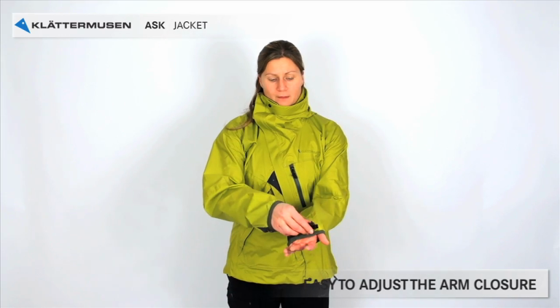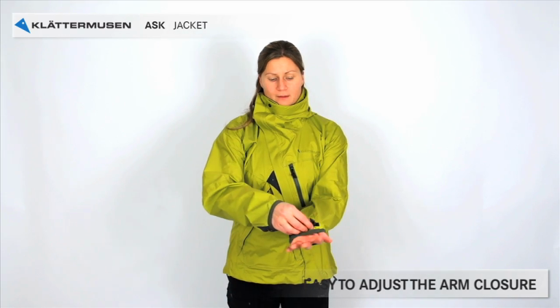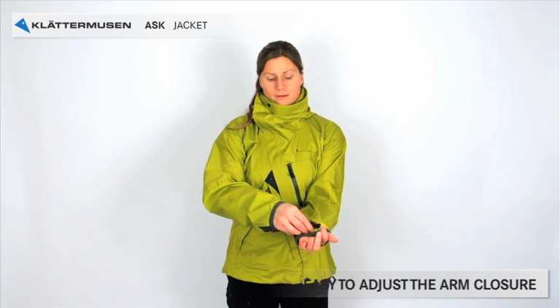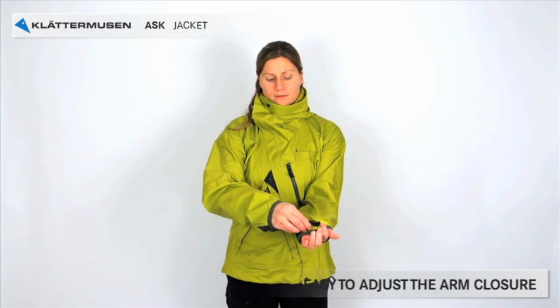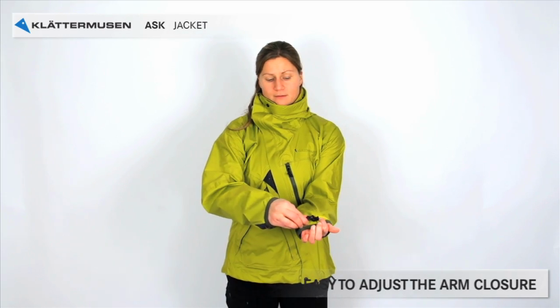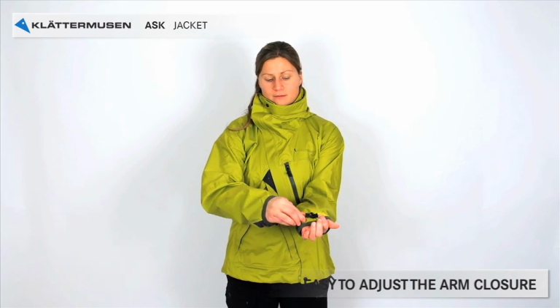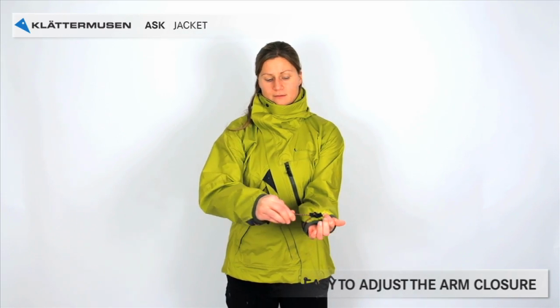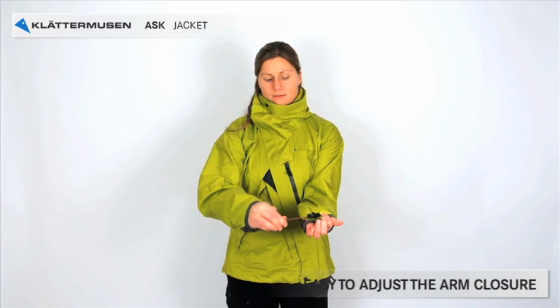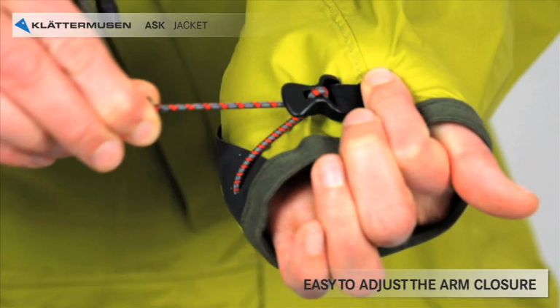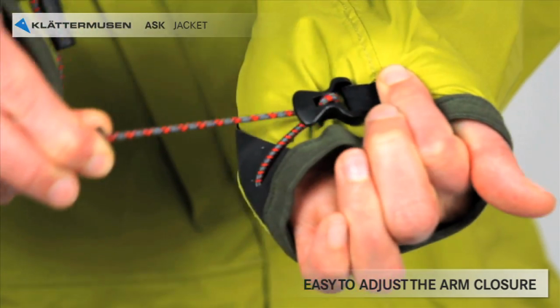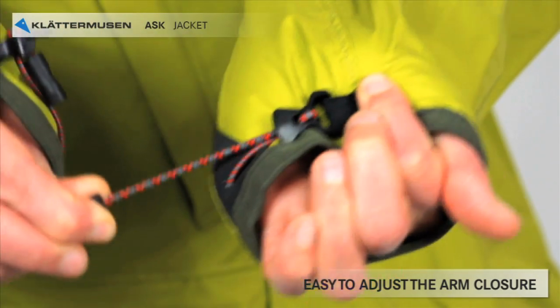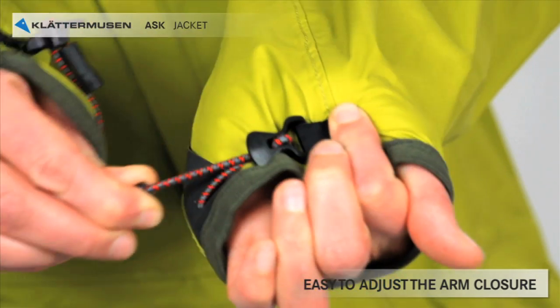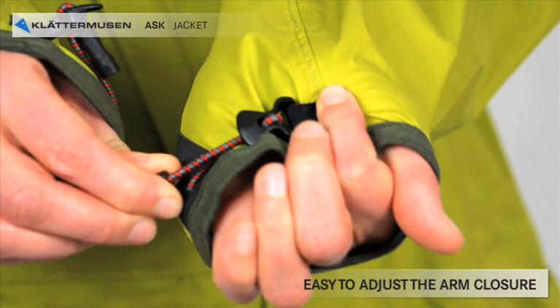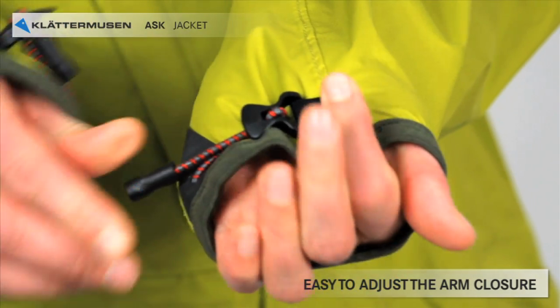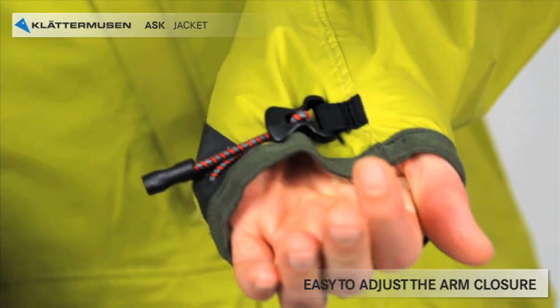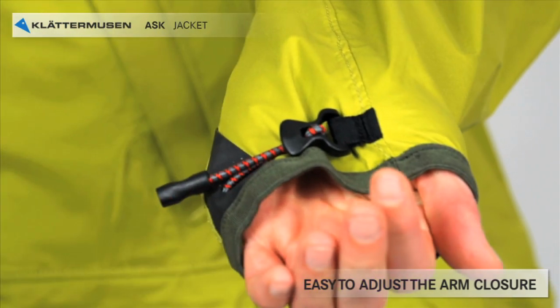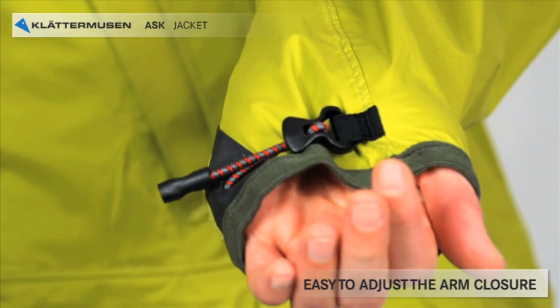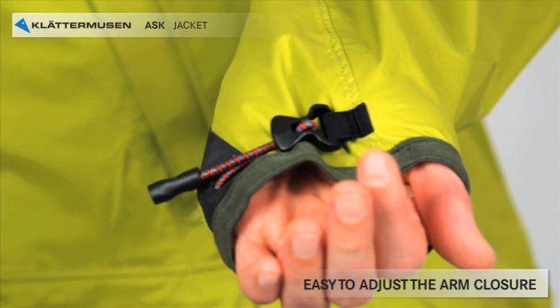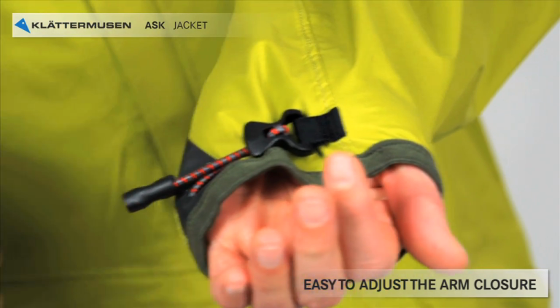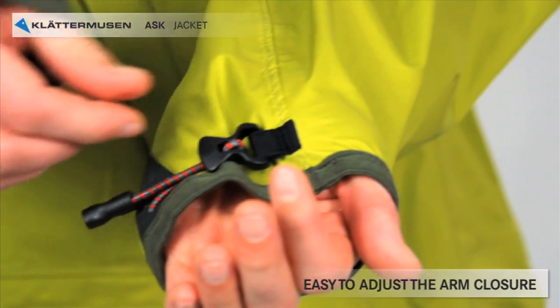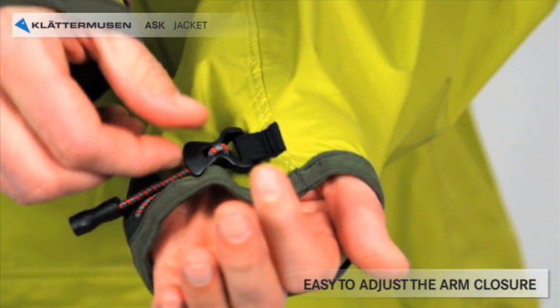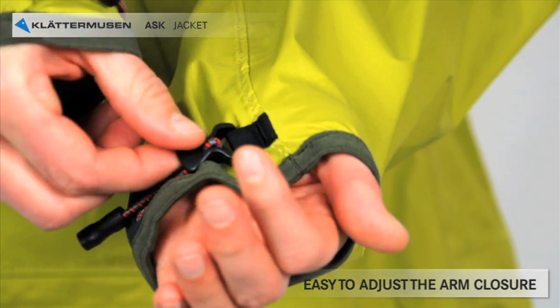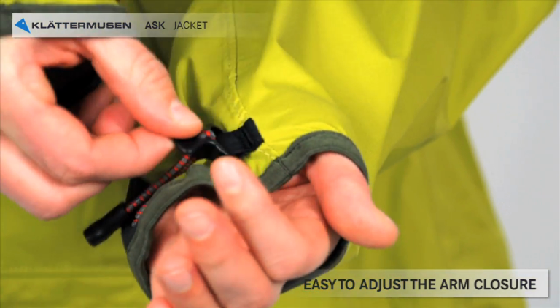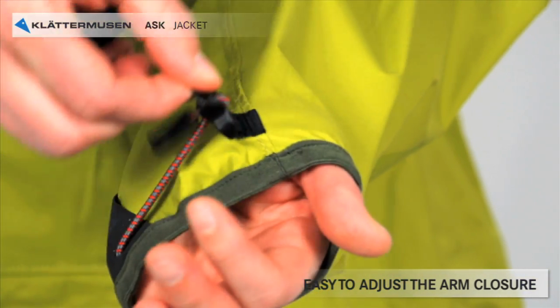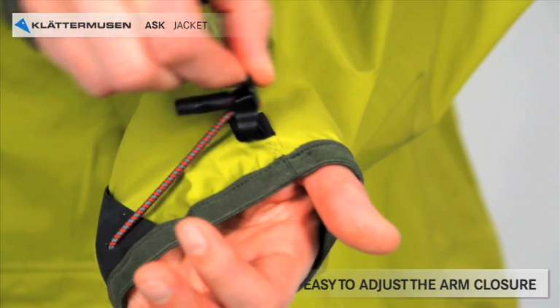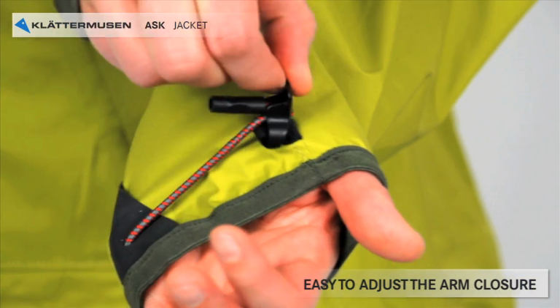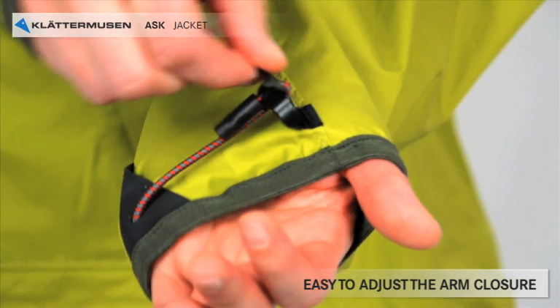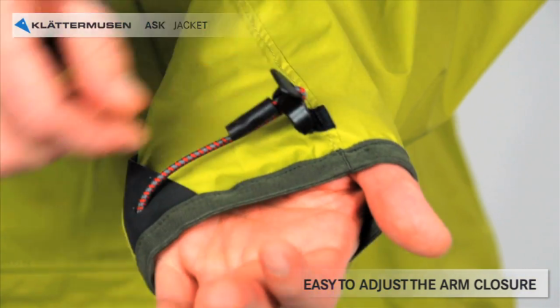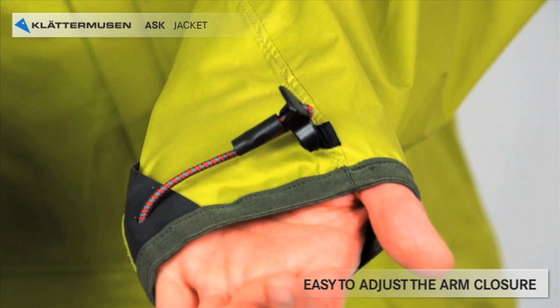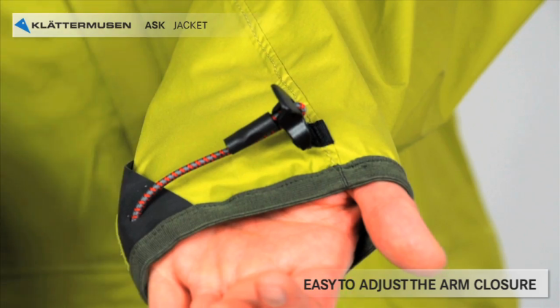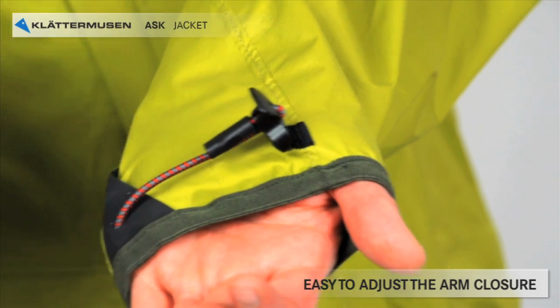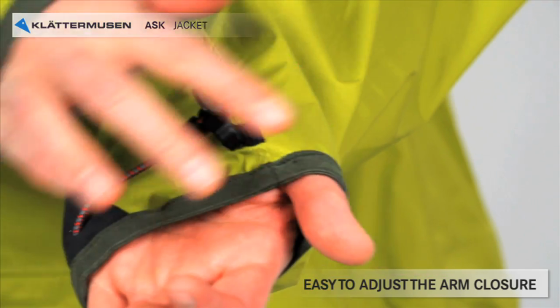The arm closure is easily maneuvered and on the edge you have a webbing as reinforcement.